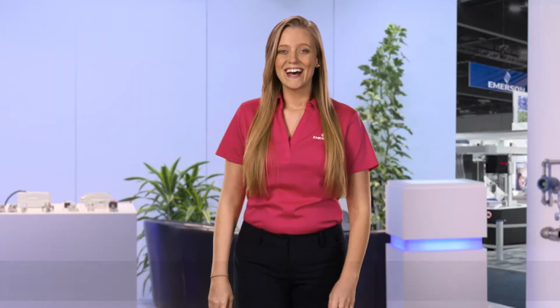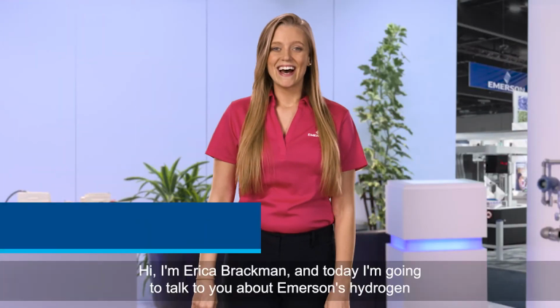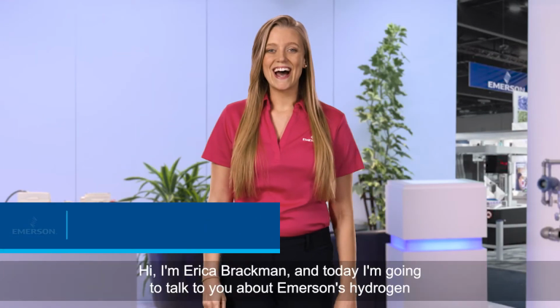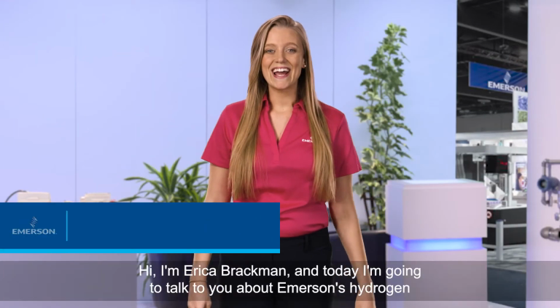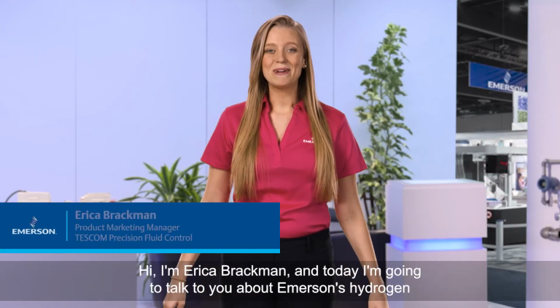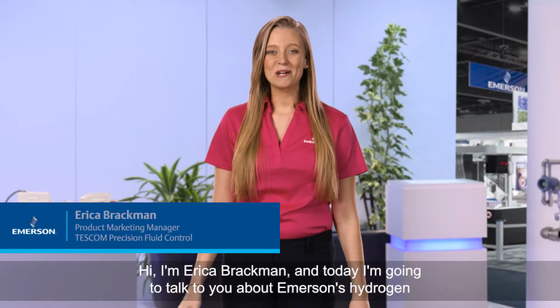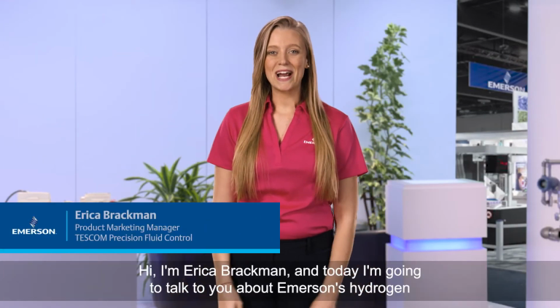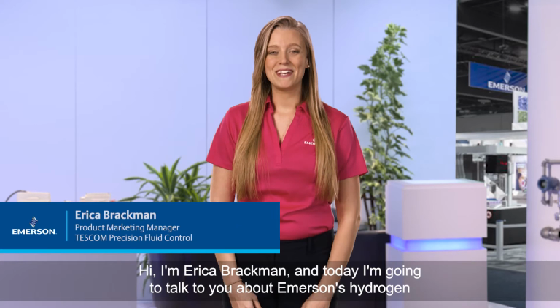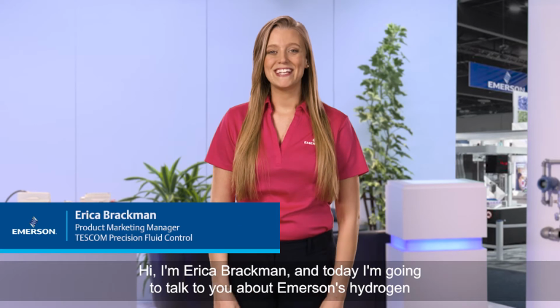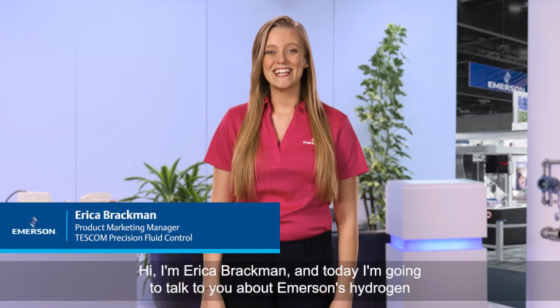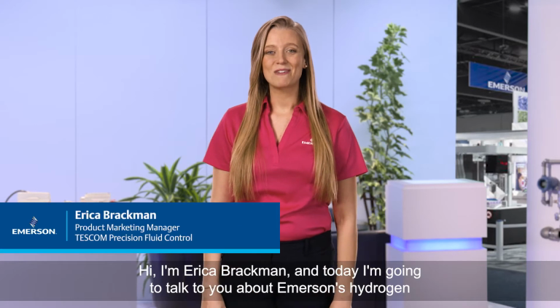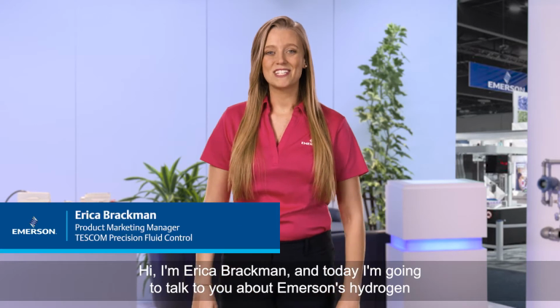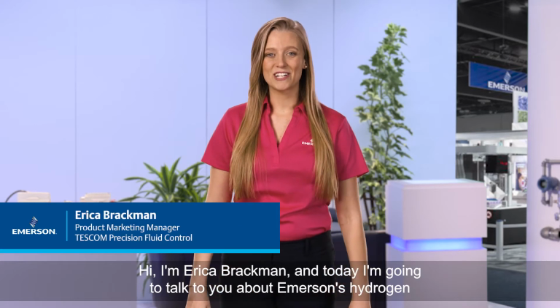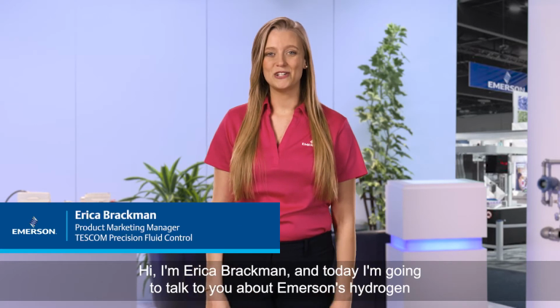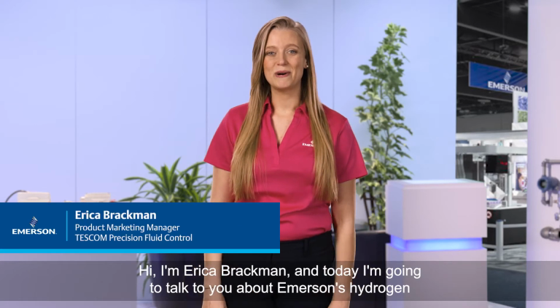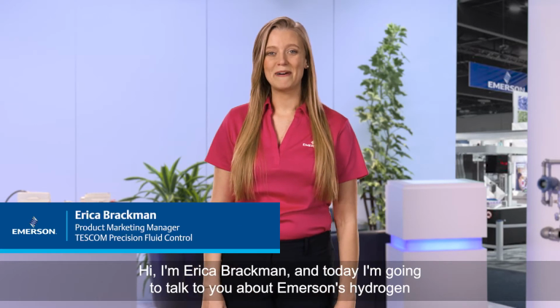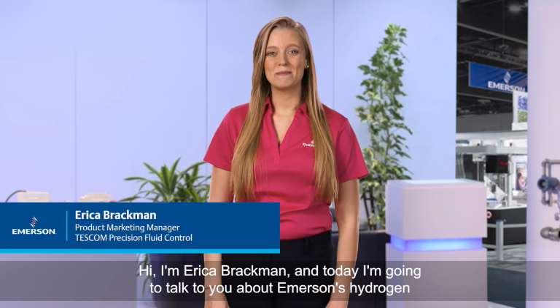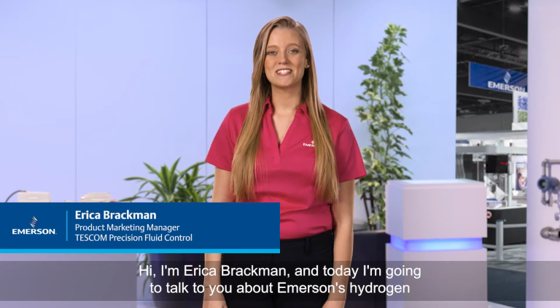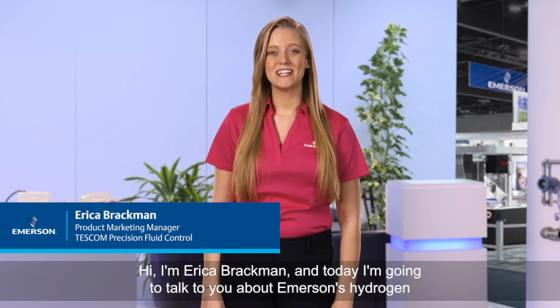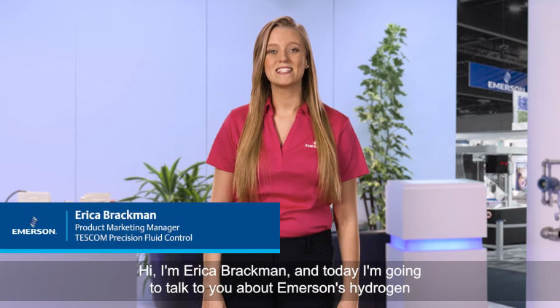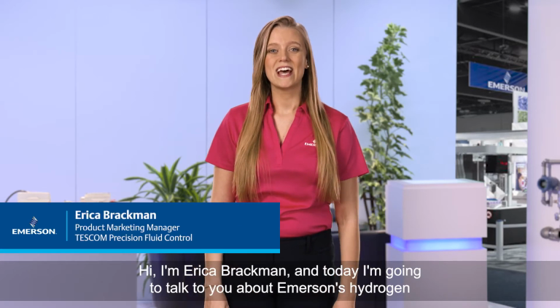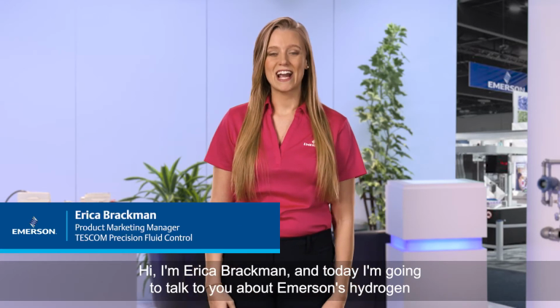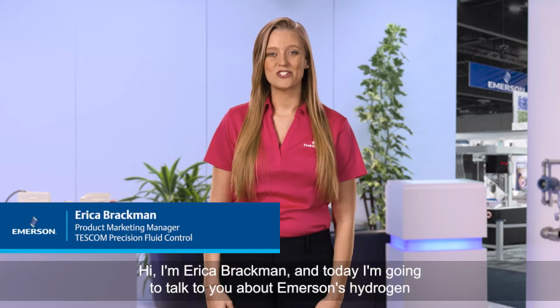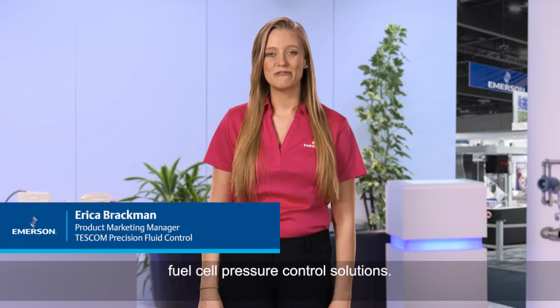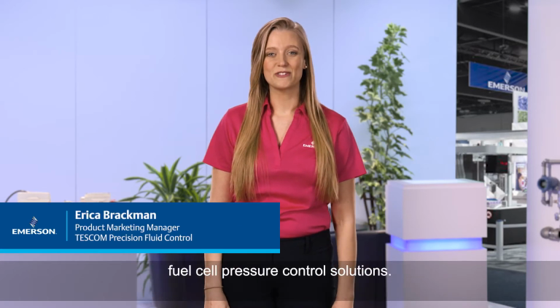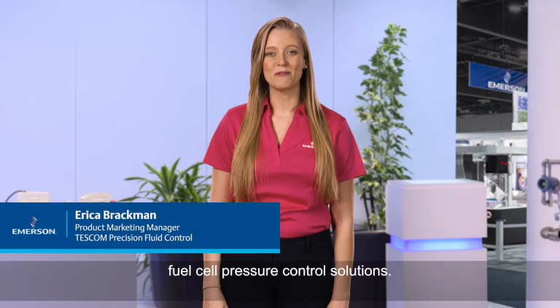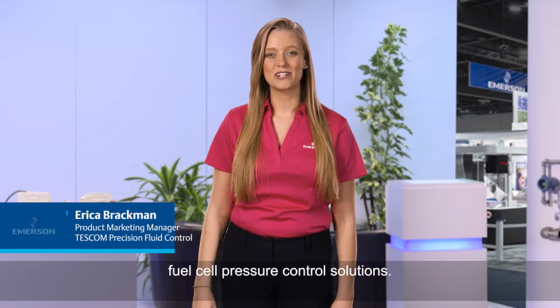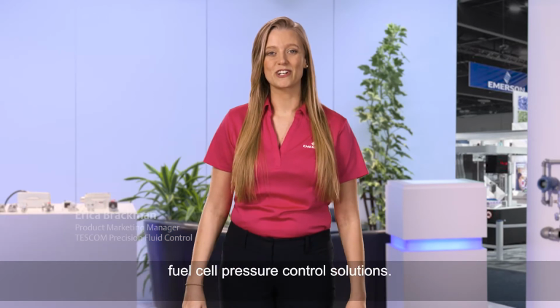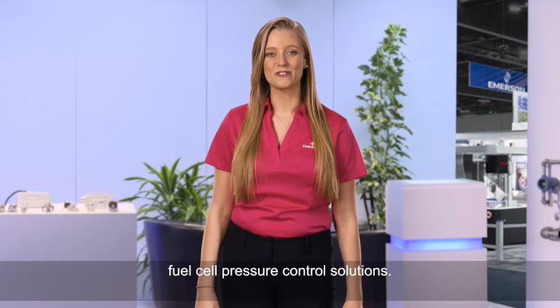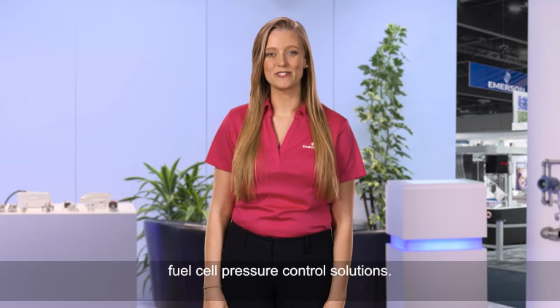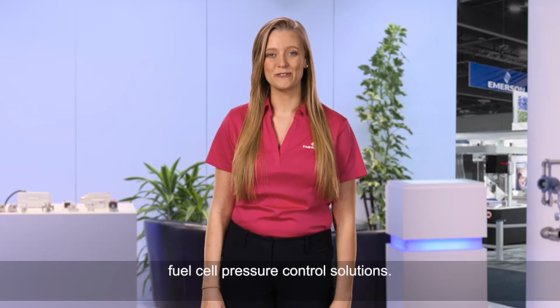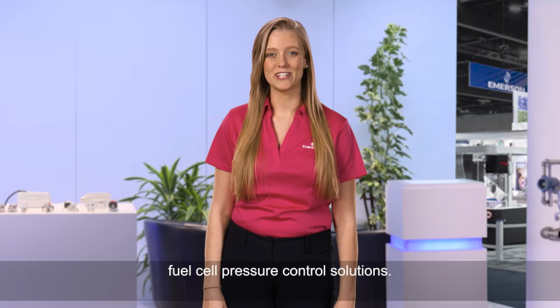Hi, I'm Erica Brachman and today I'm going to talk to you about Emerson's hydrogen fuel cell pressure control solutions.